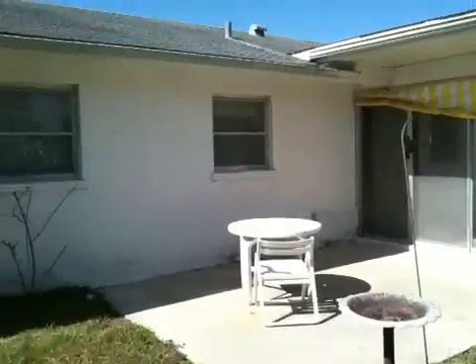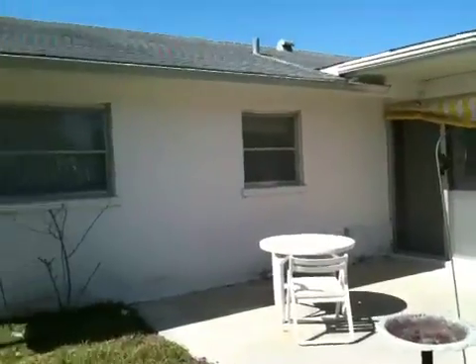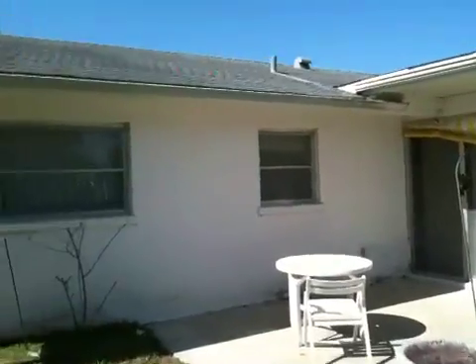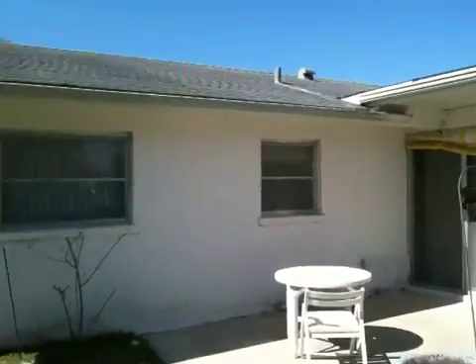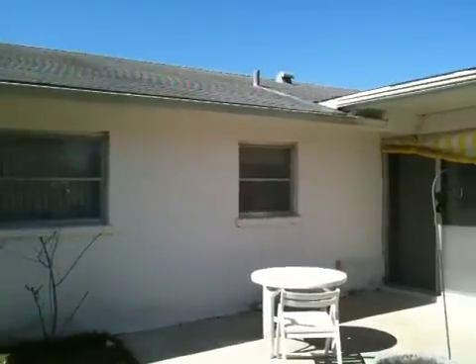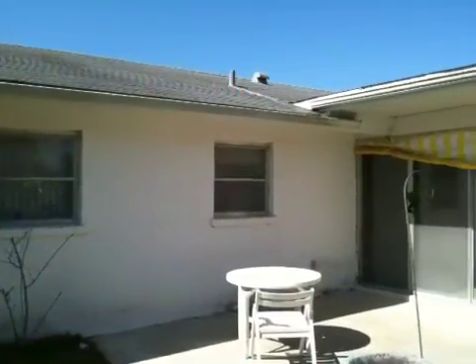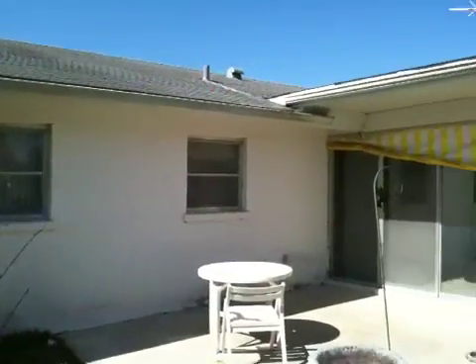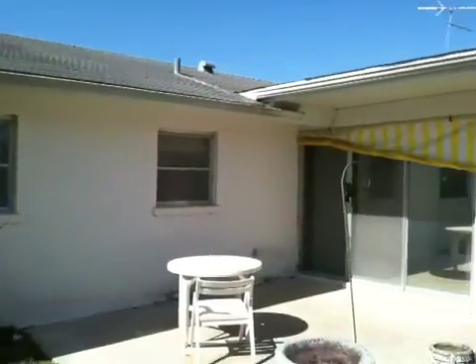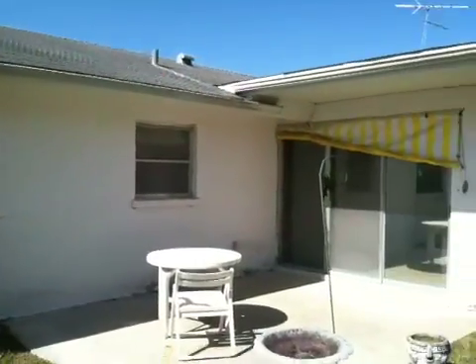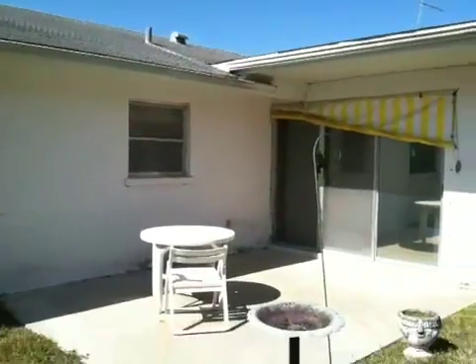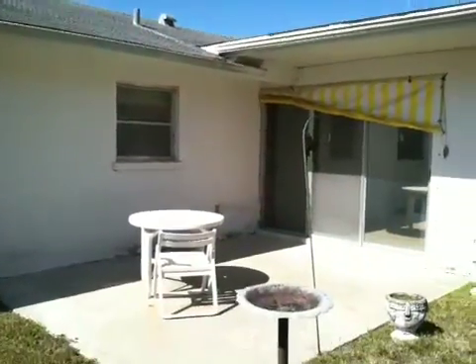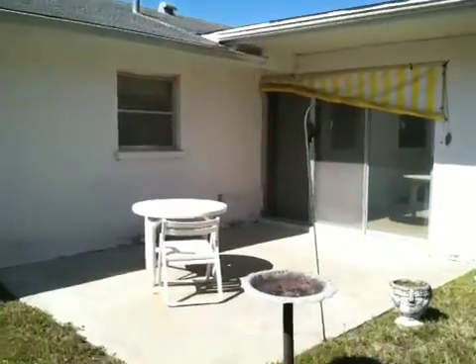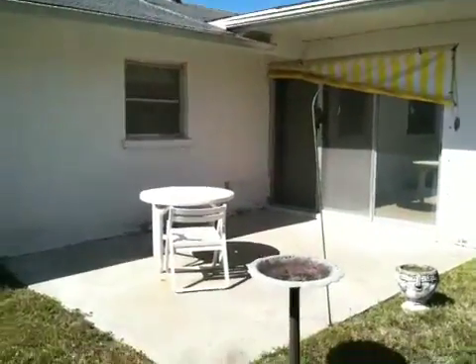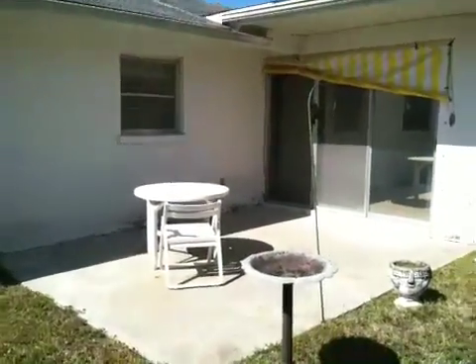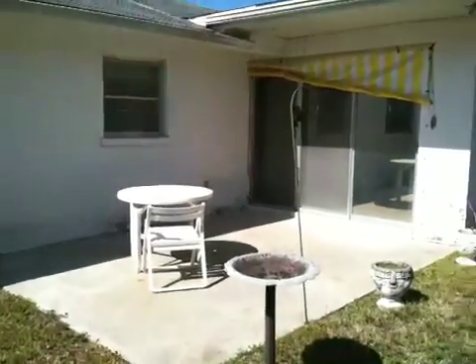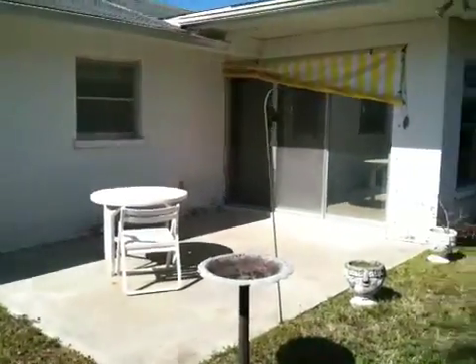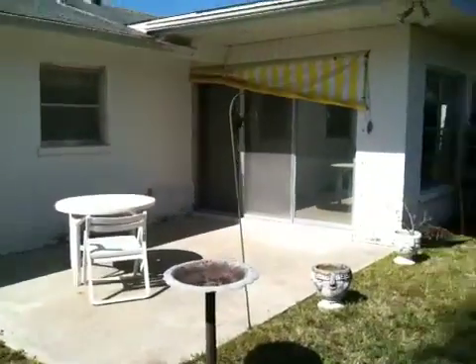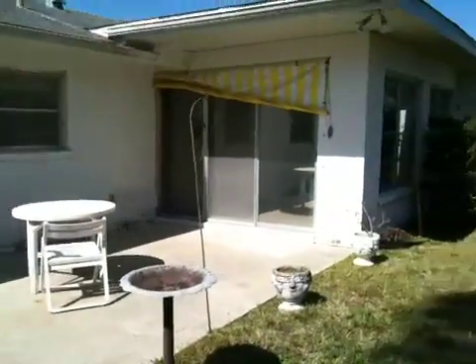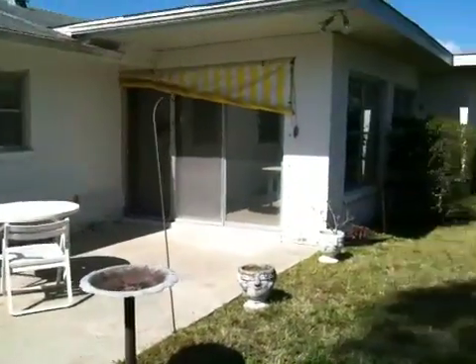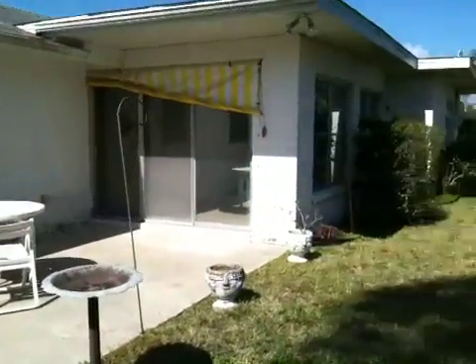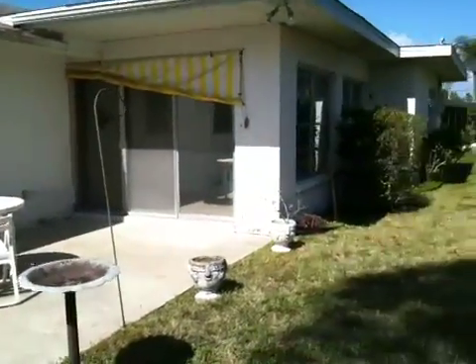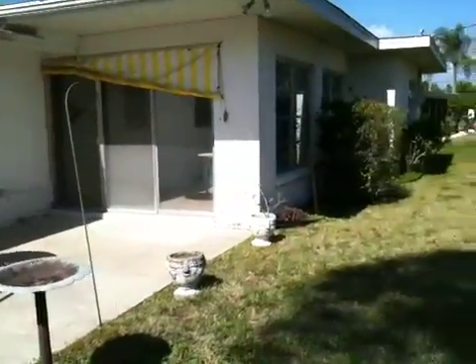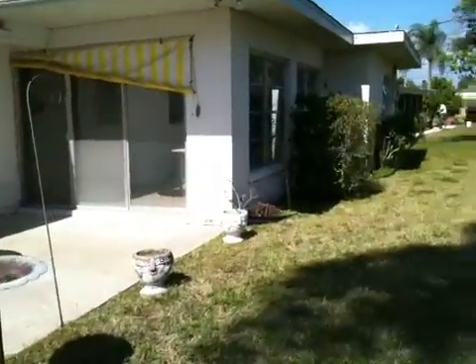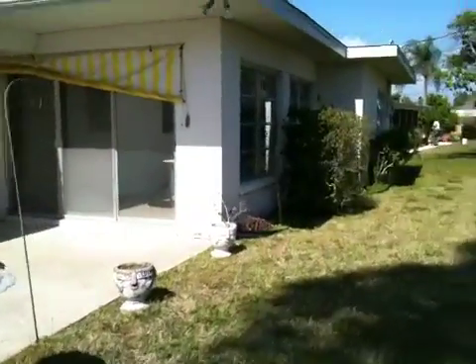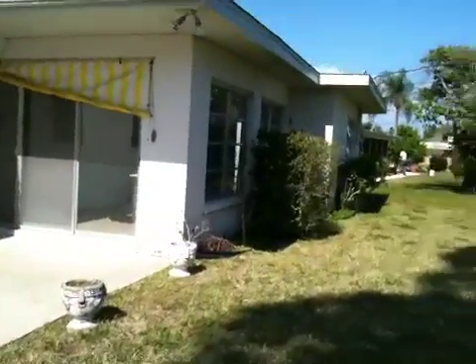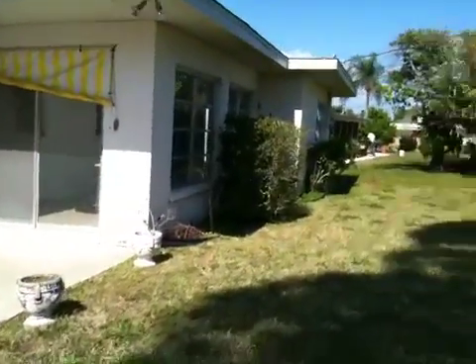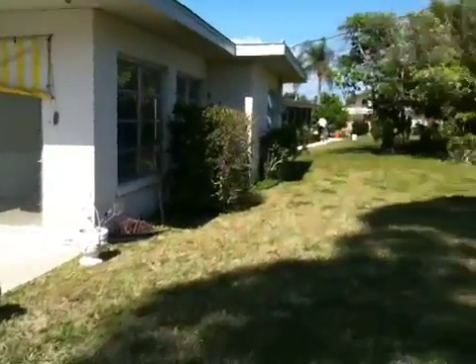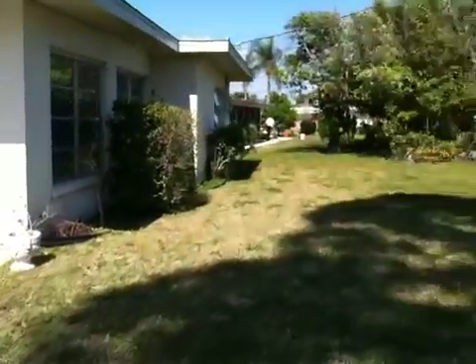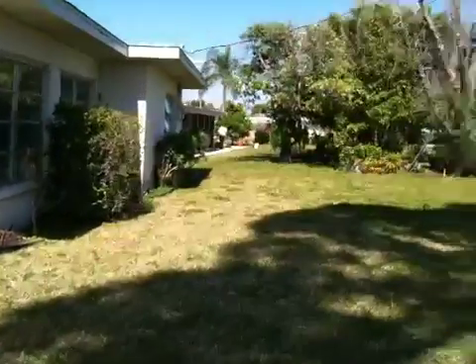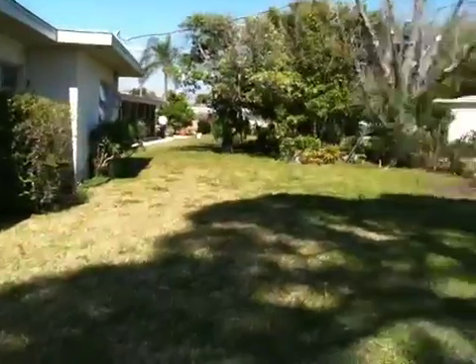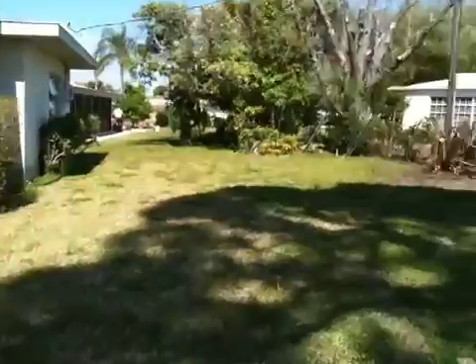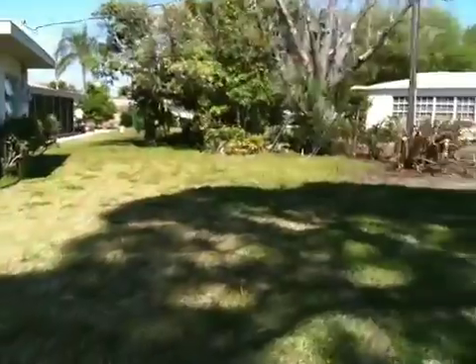Looking at the roof again. You have a patio, and that's from the lanai.